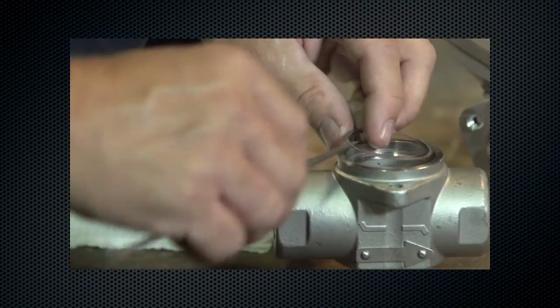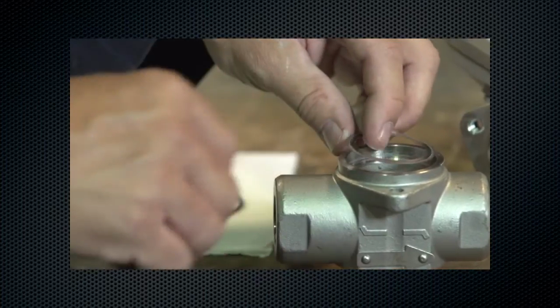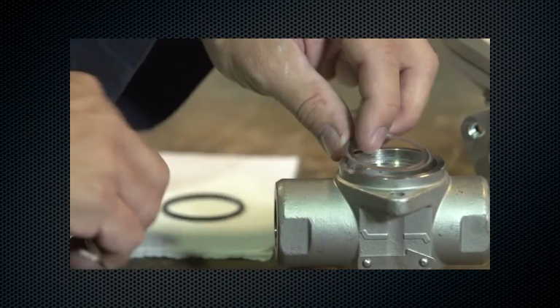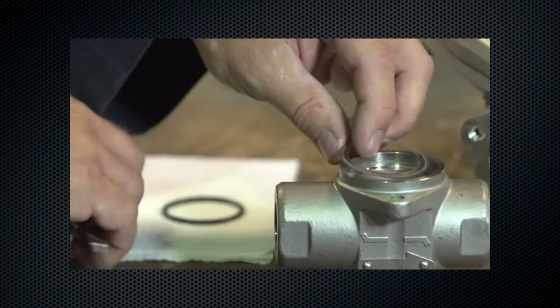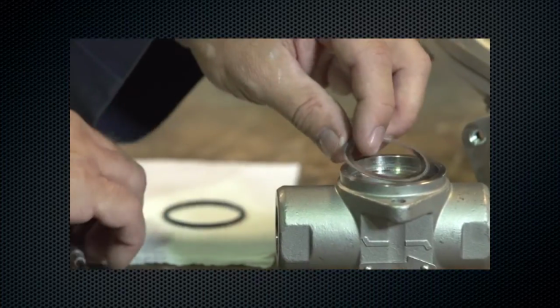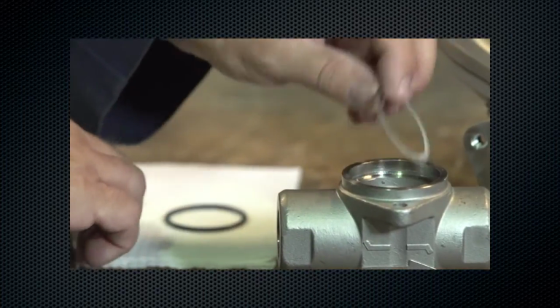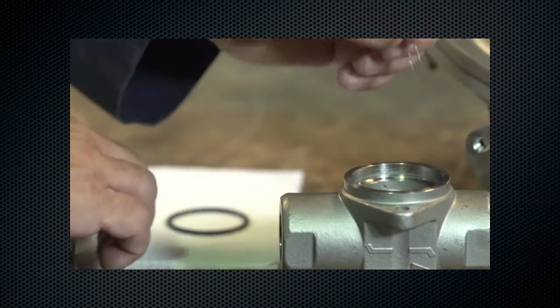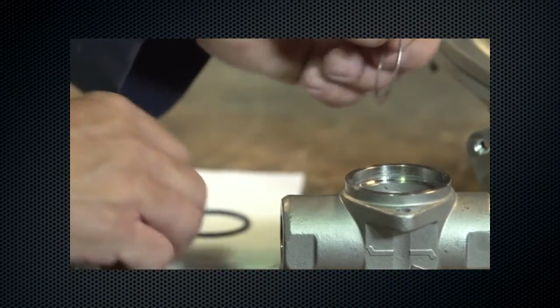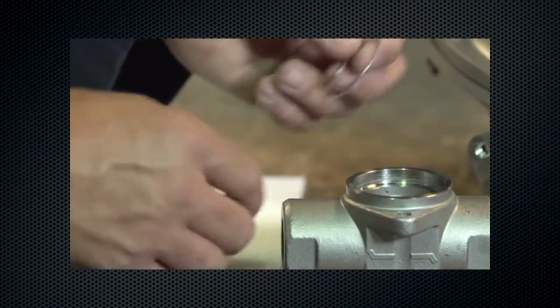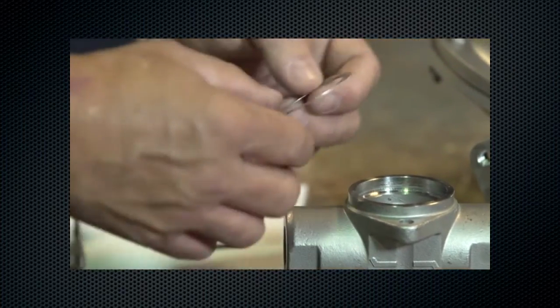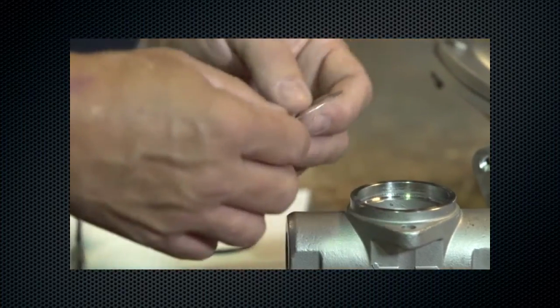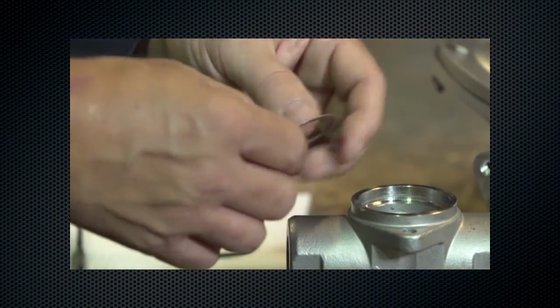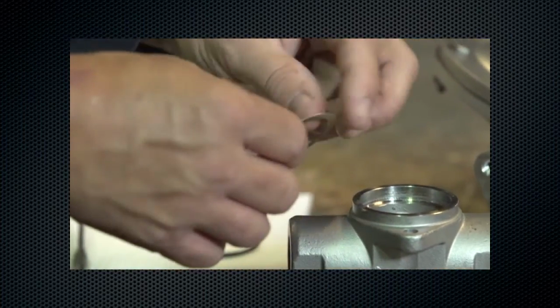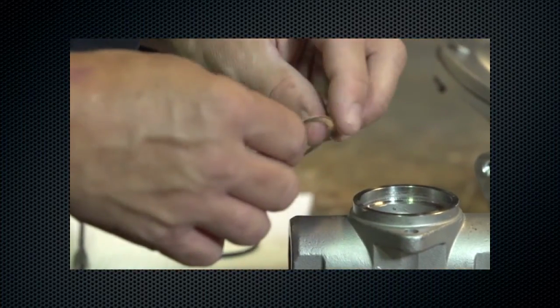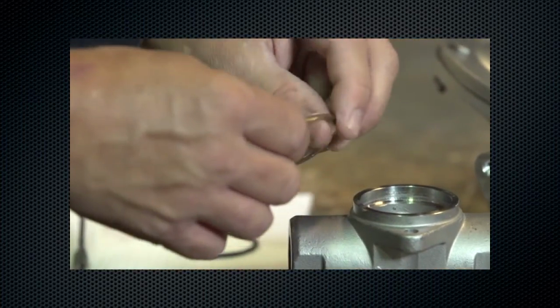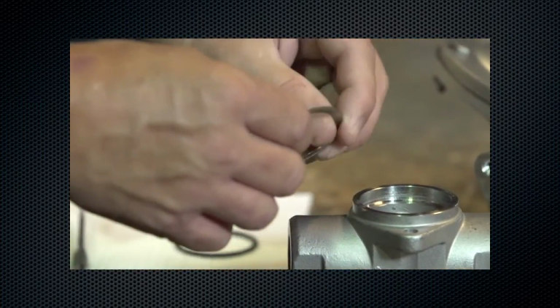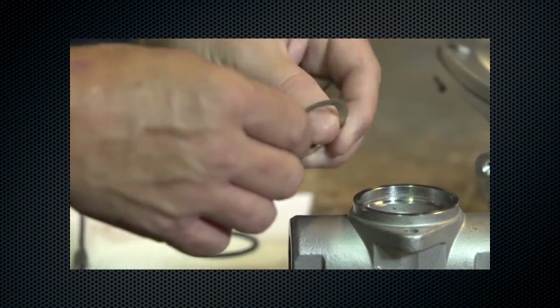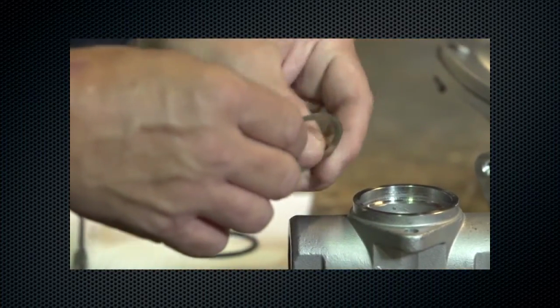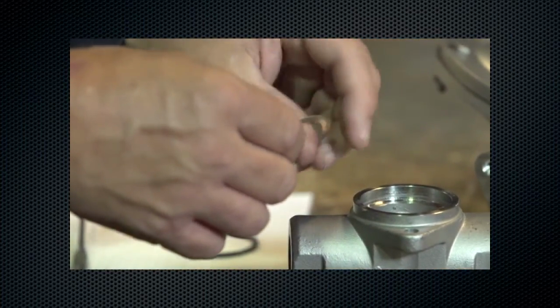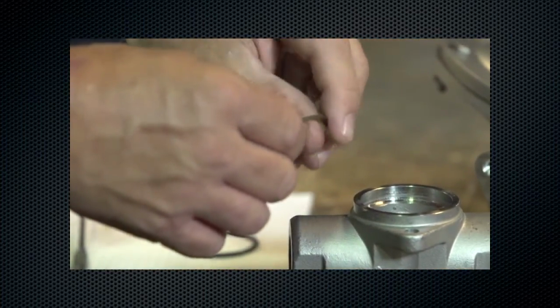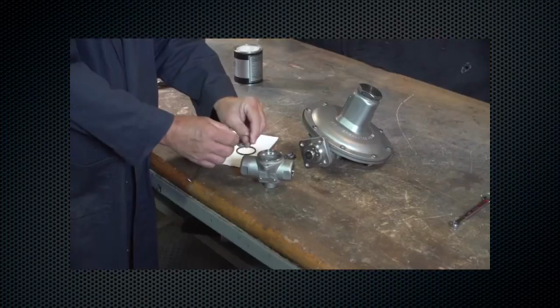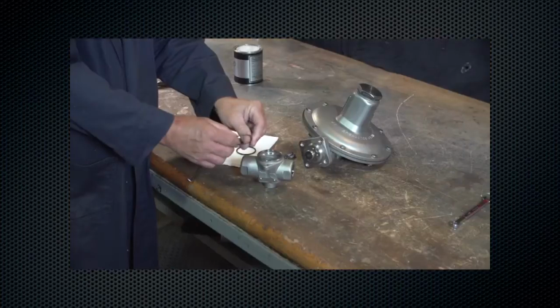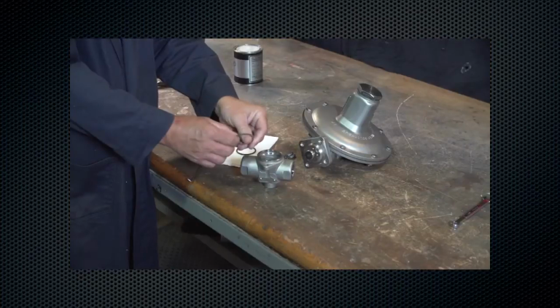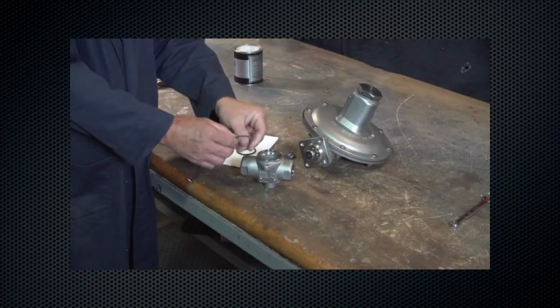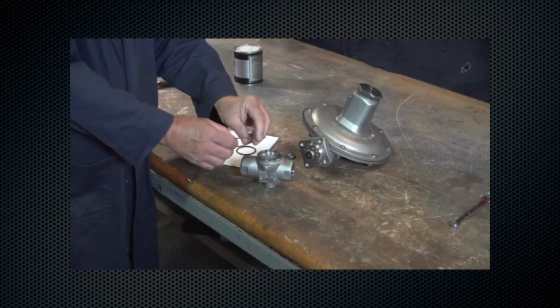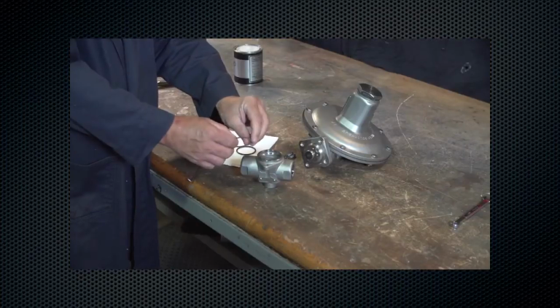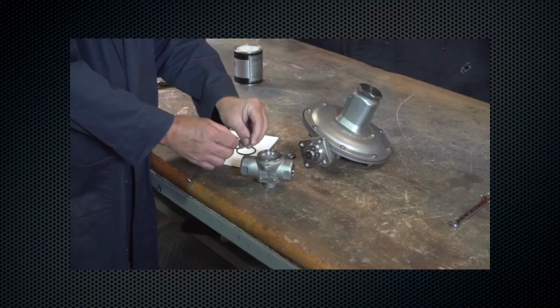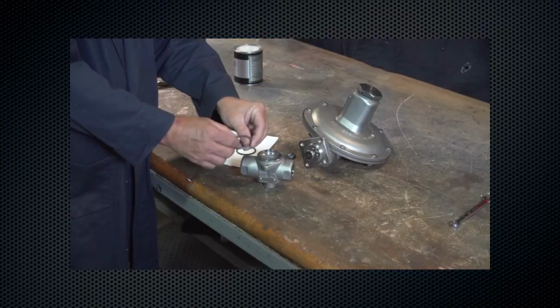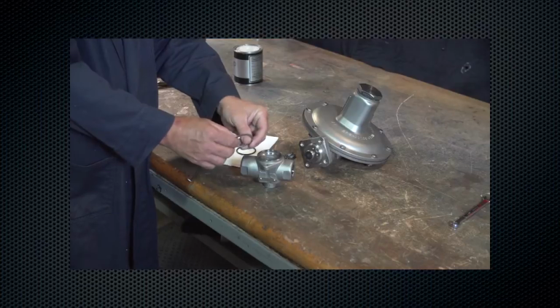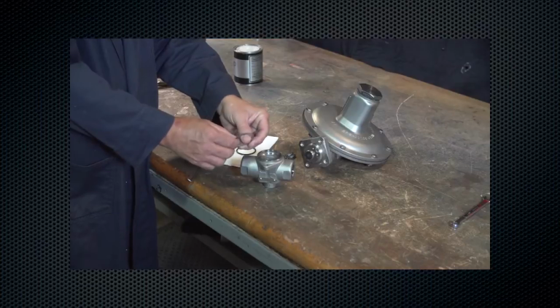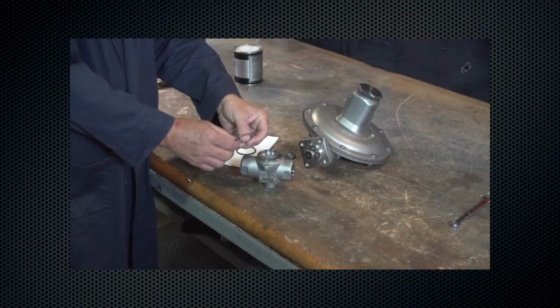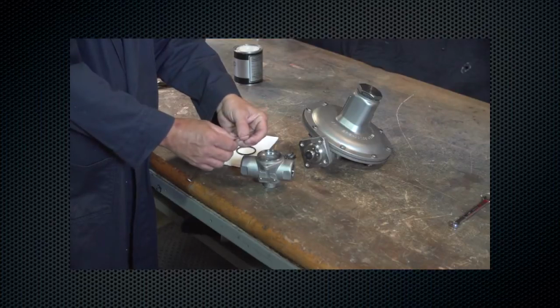Remove and inspect the backup ring. Look for scratches, nicks, or damage.